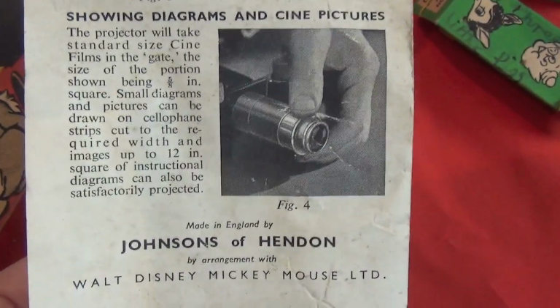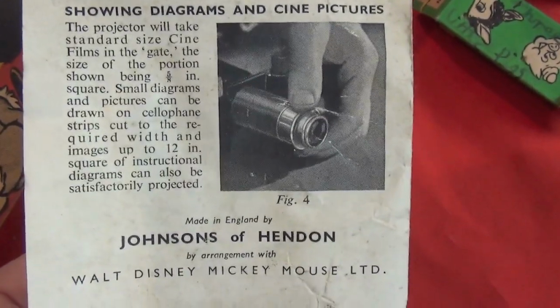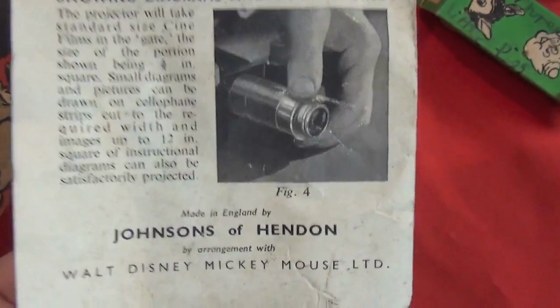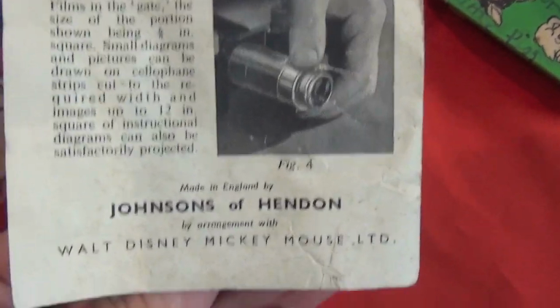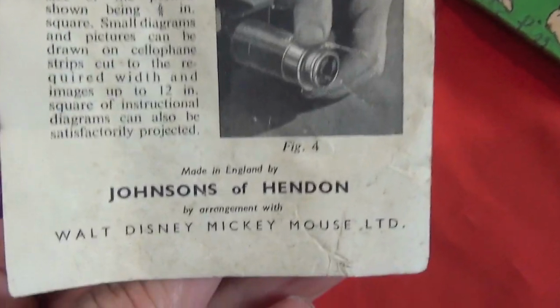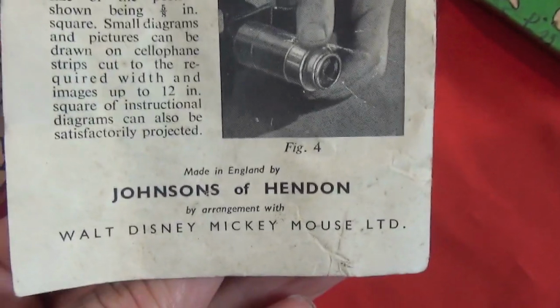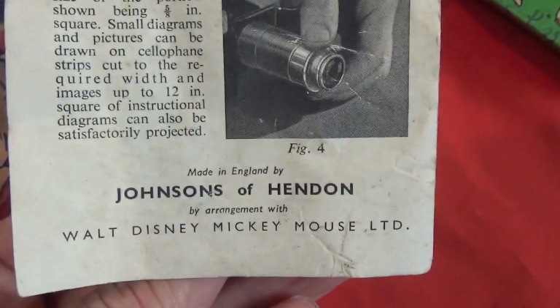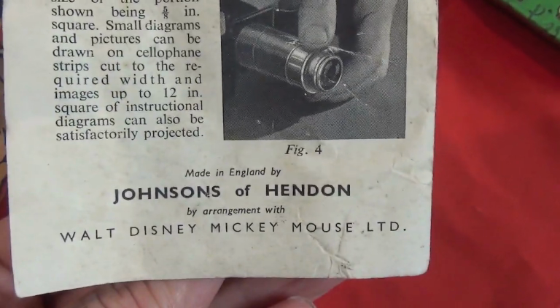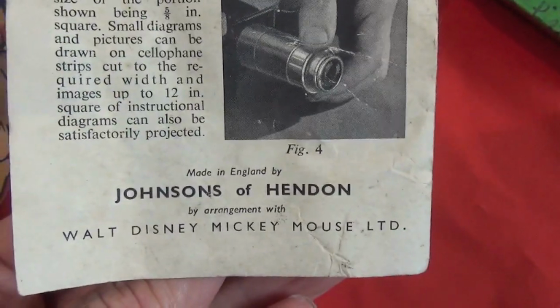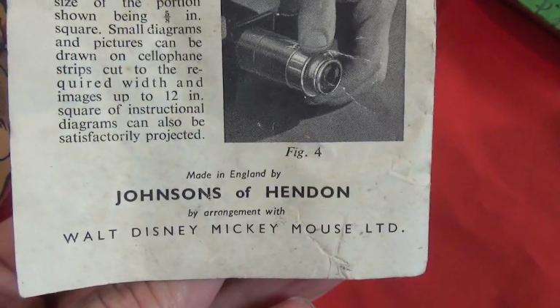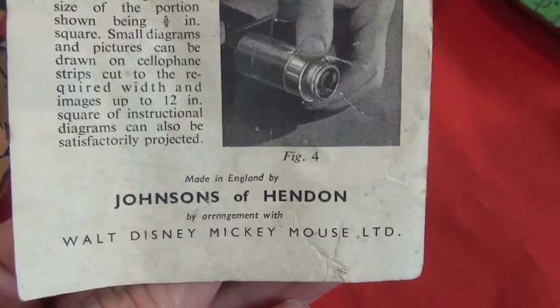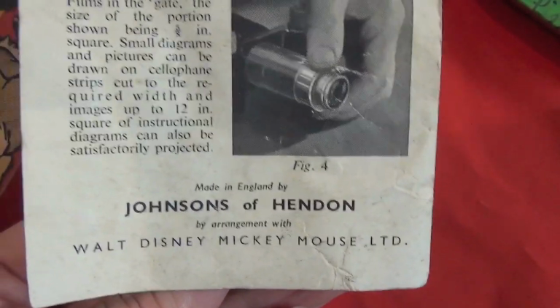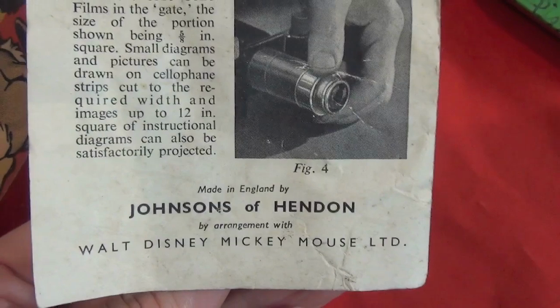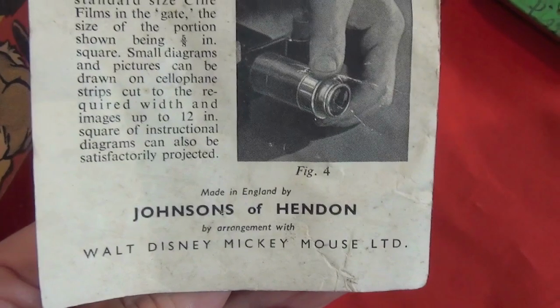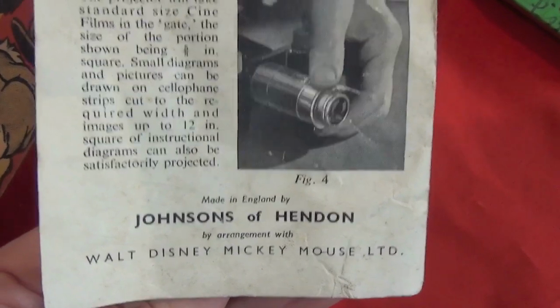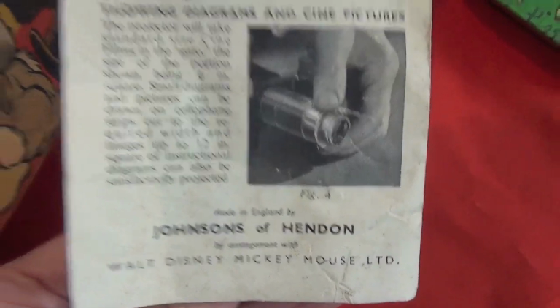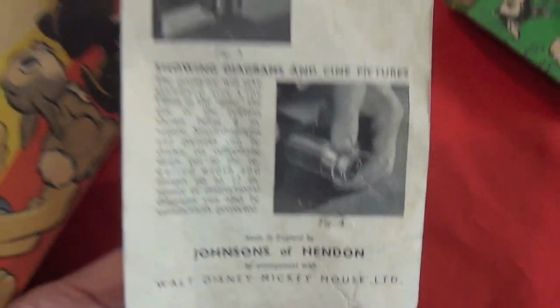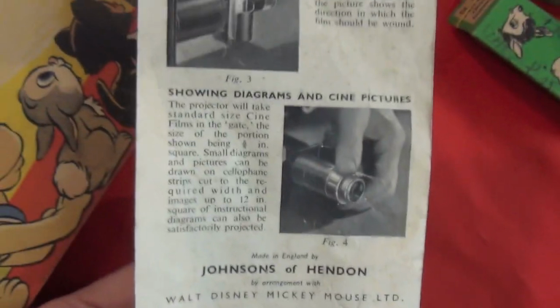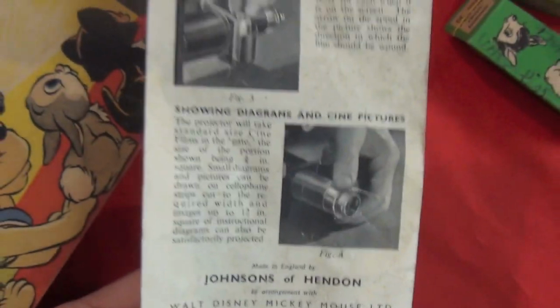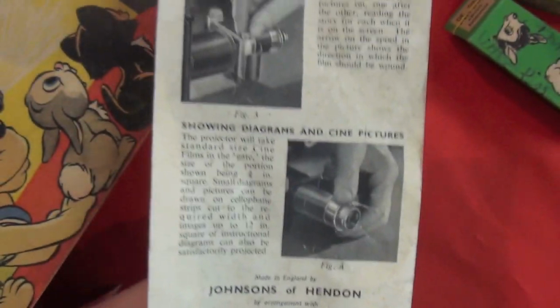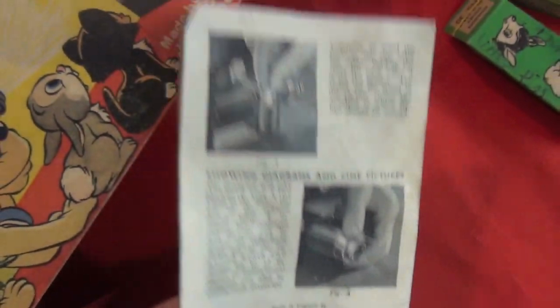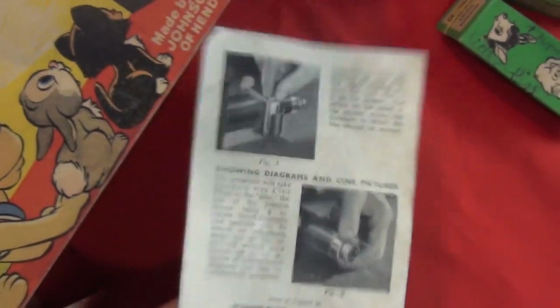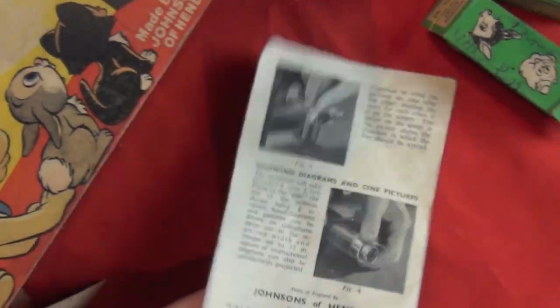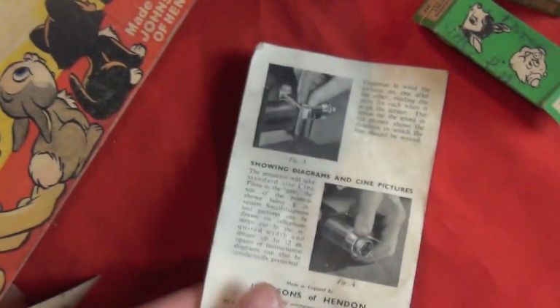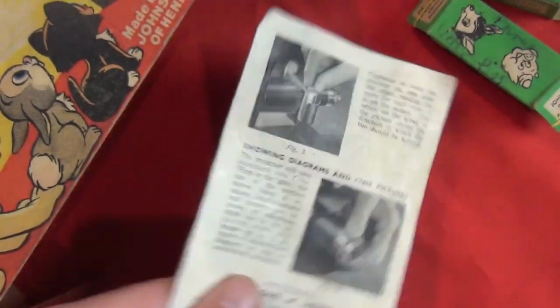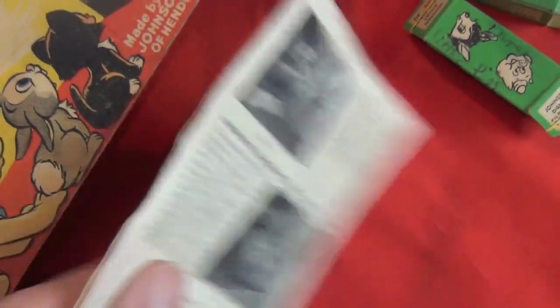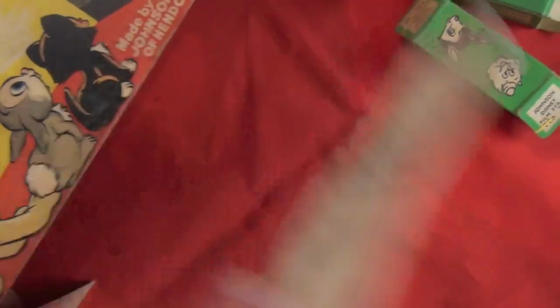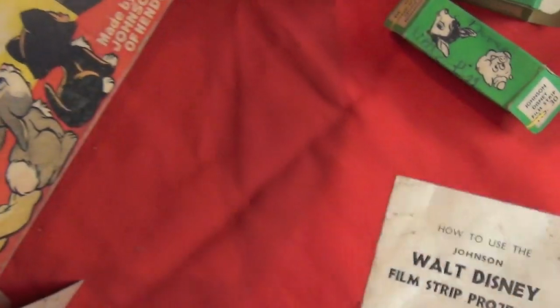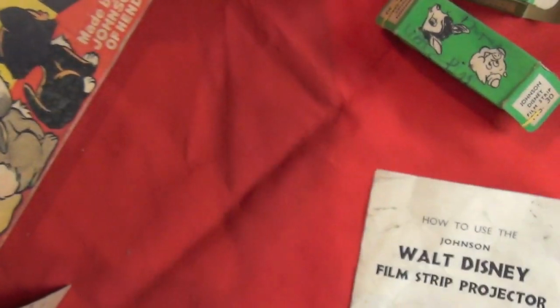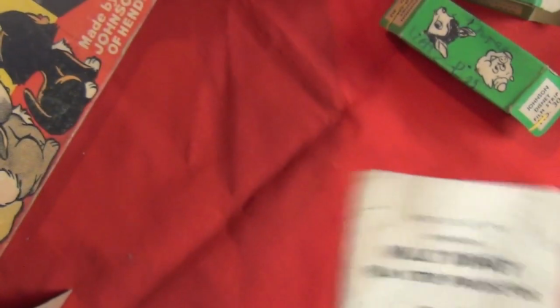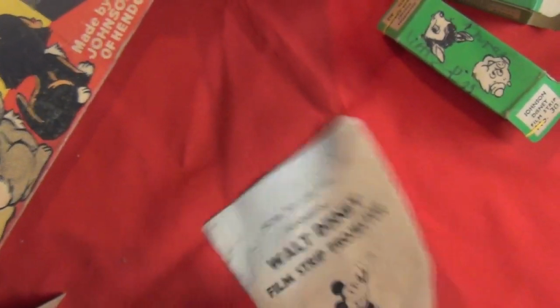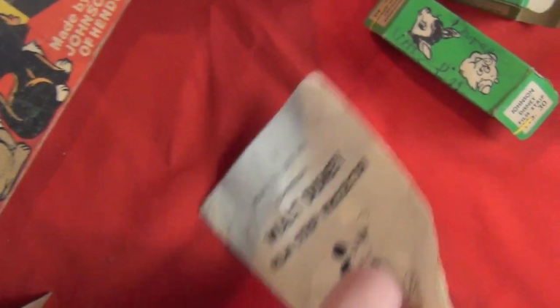Distributed by Johnson's of Hendon, a popular distributor of all sorts of photographic items at that time.